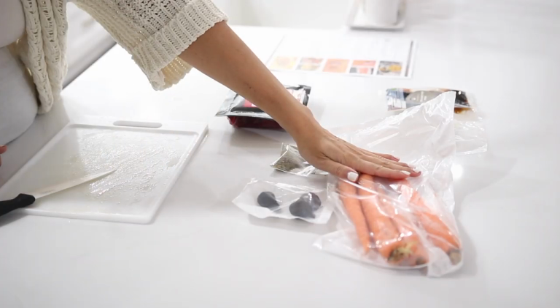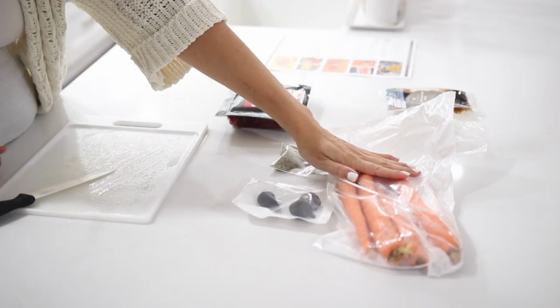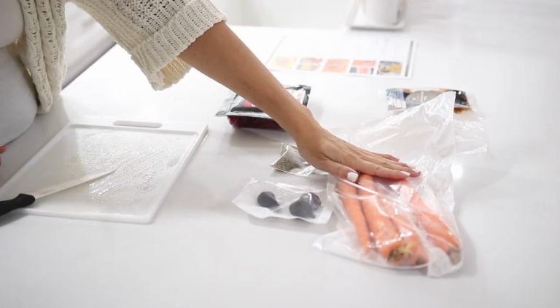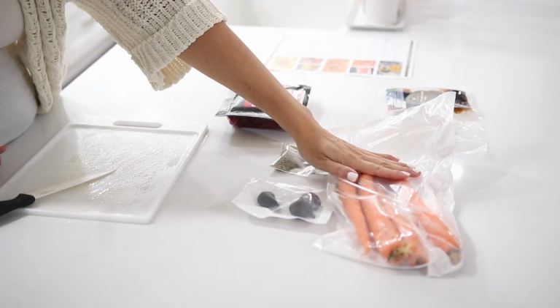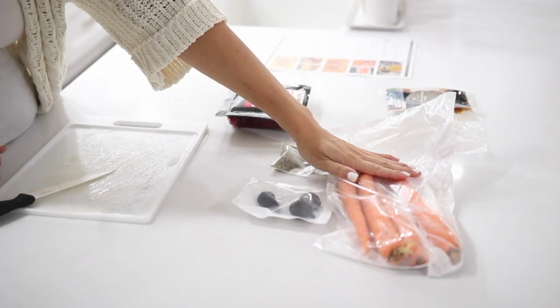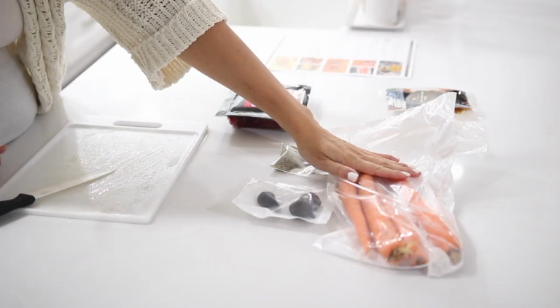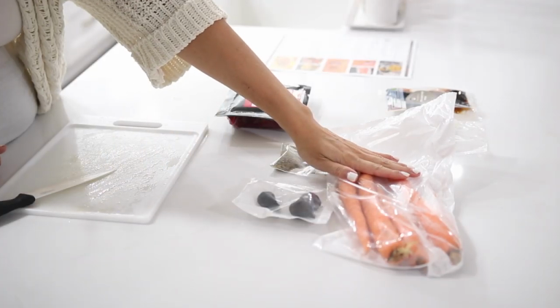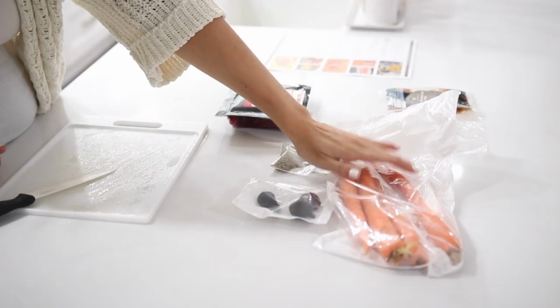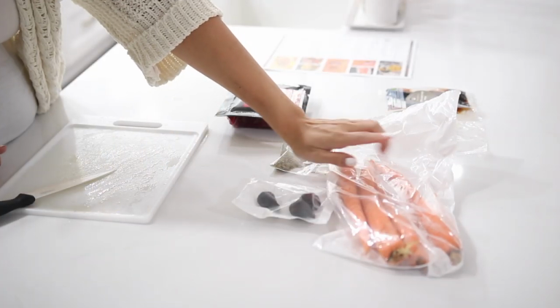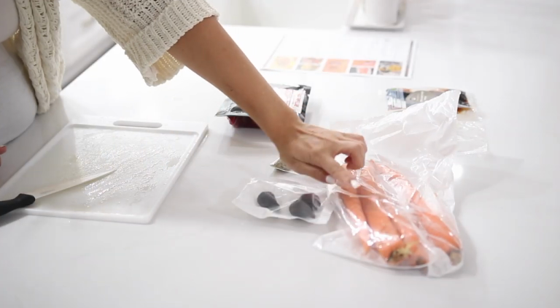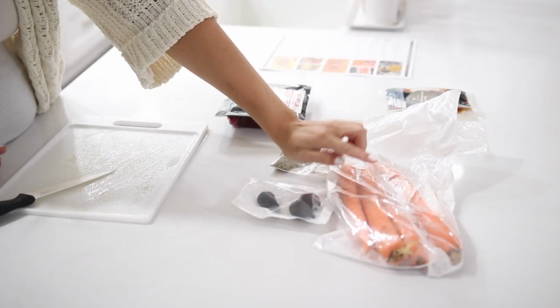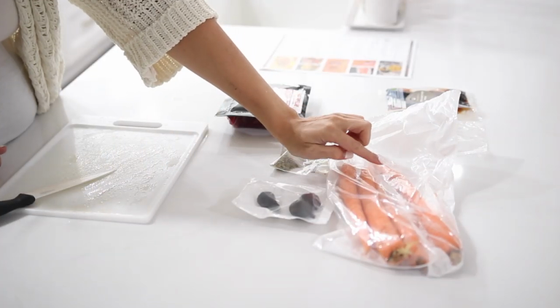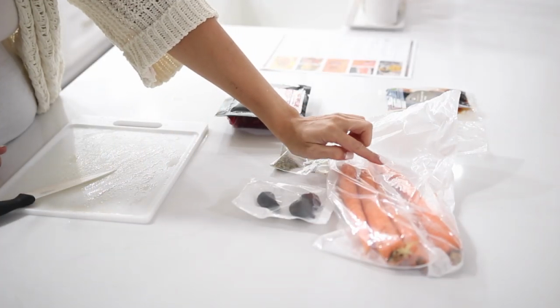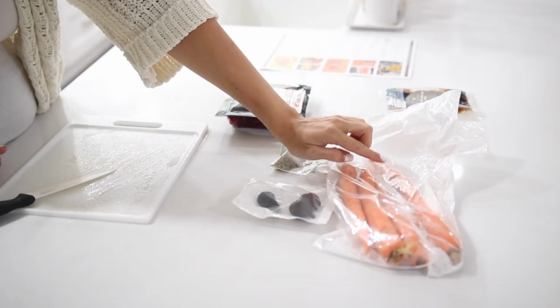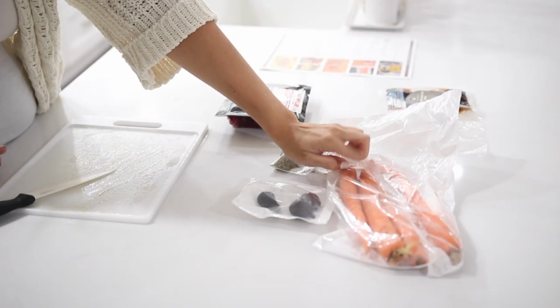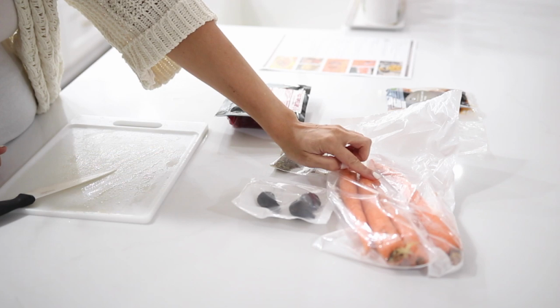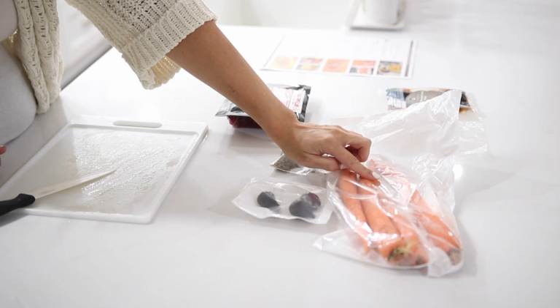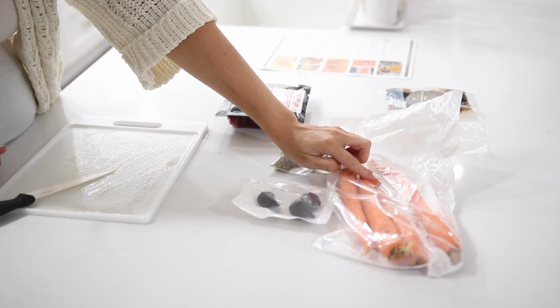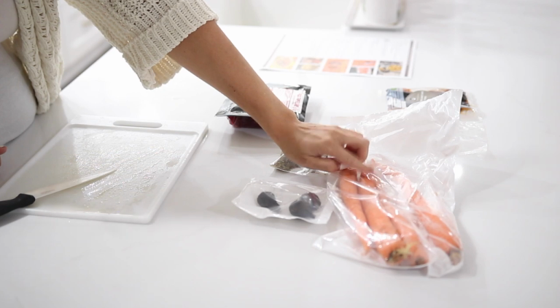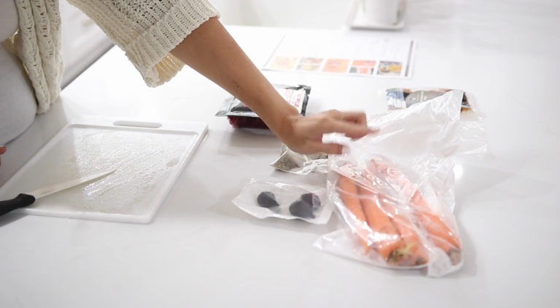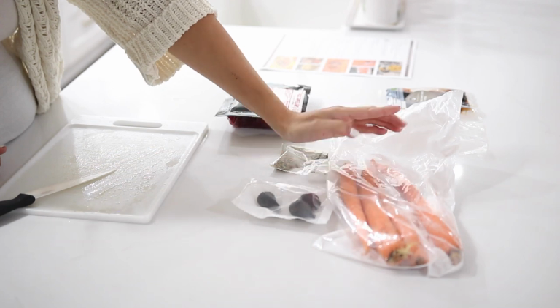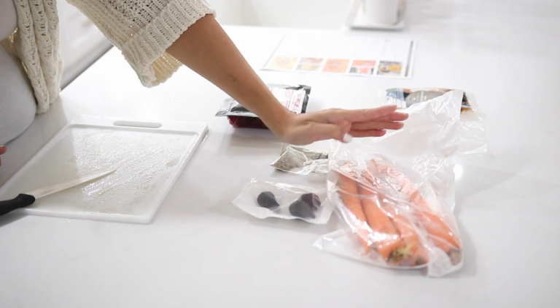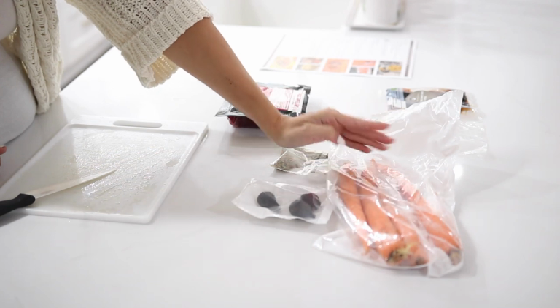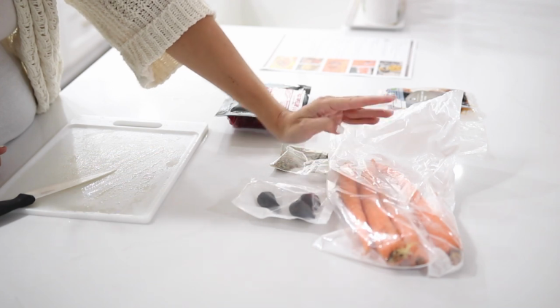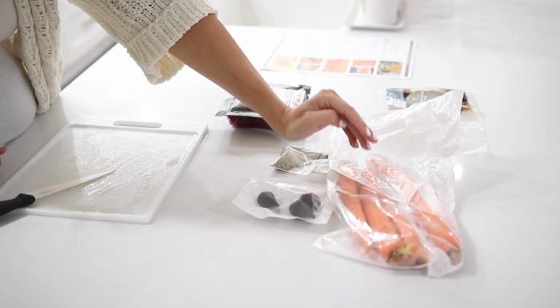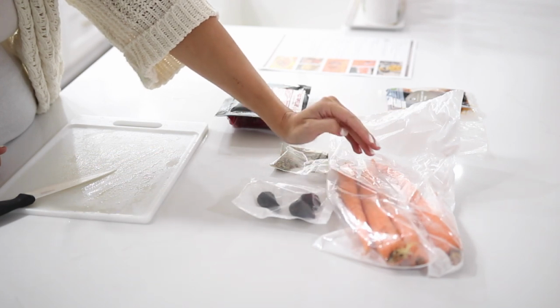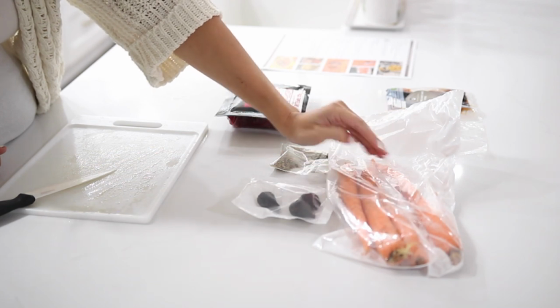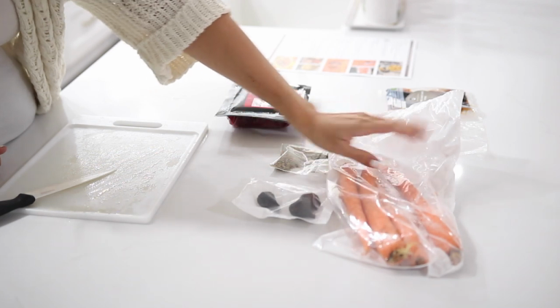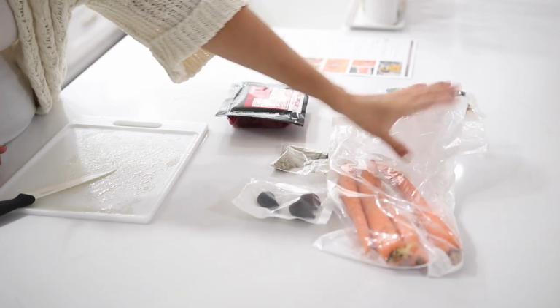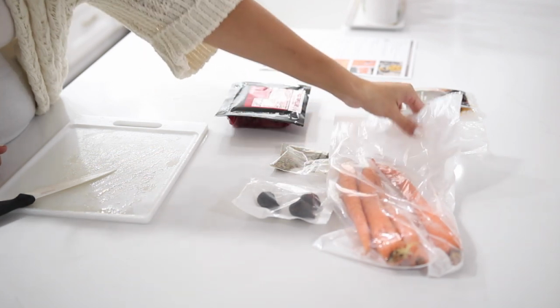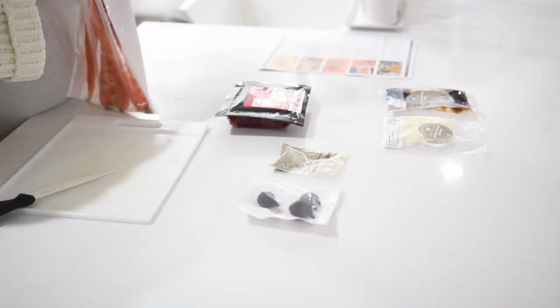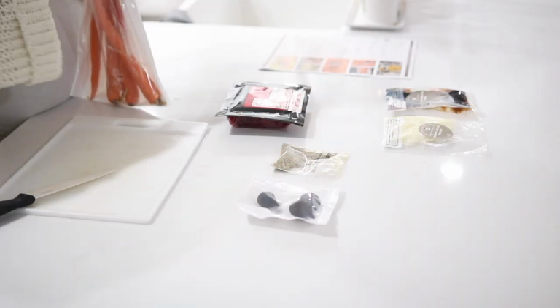Next up, it's time for our carrots. I'm just going to cut the ends, peel them, and then slice them up.